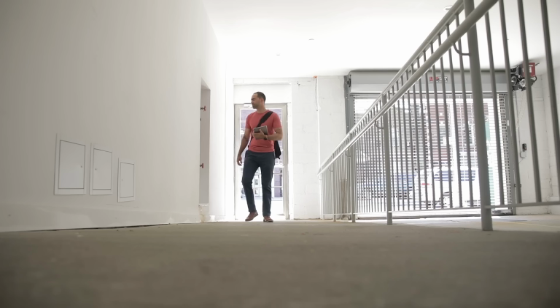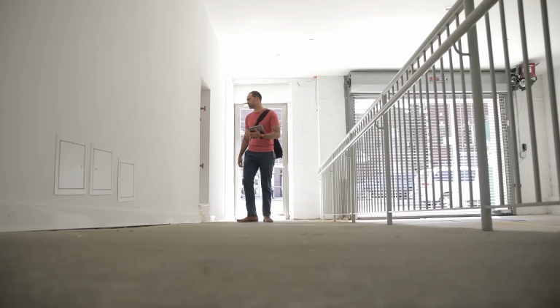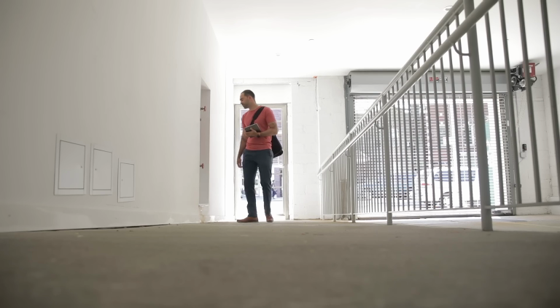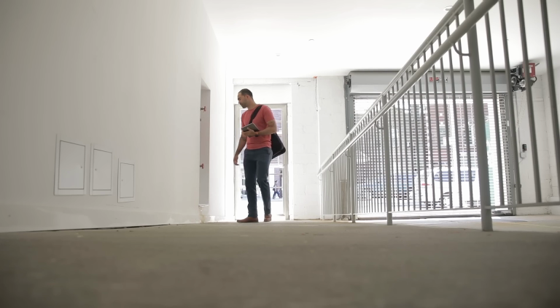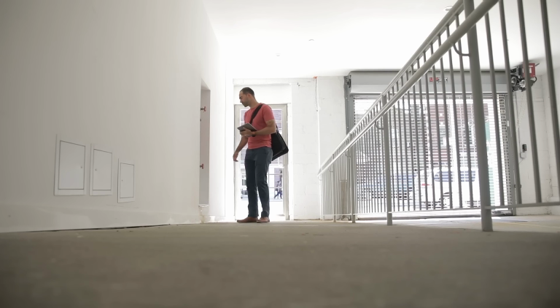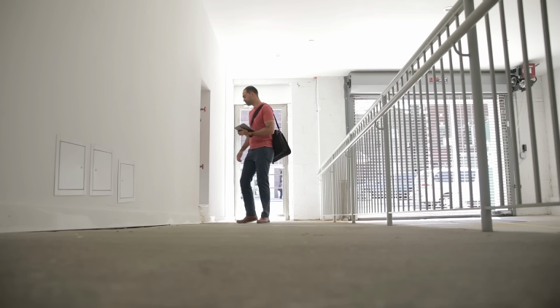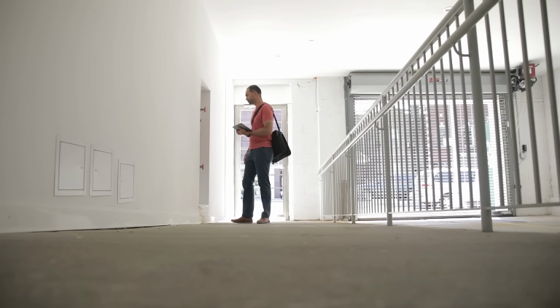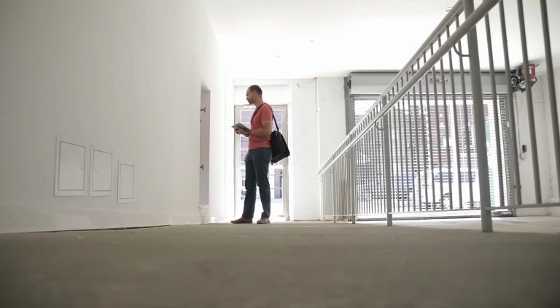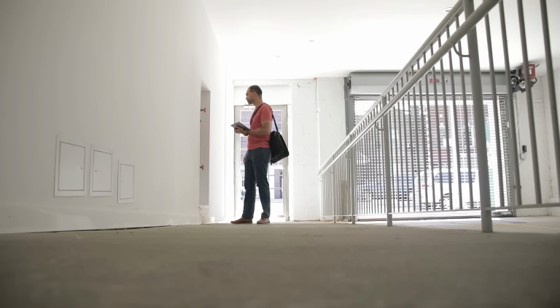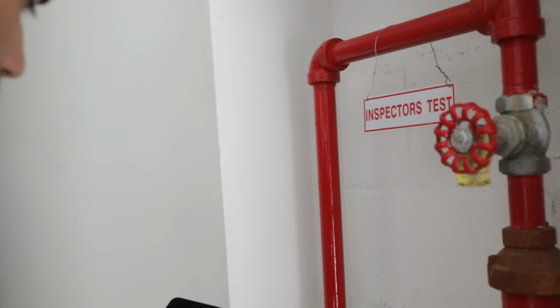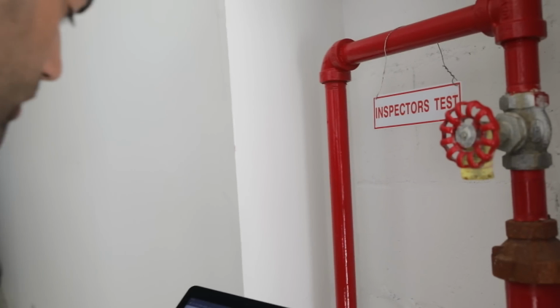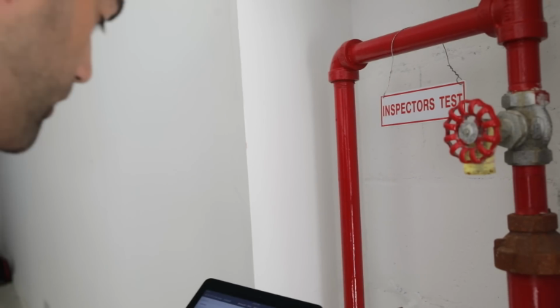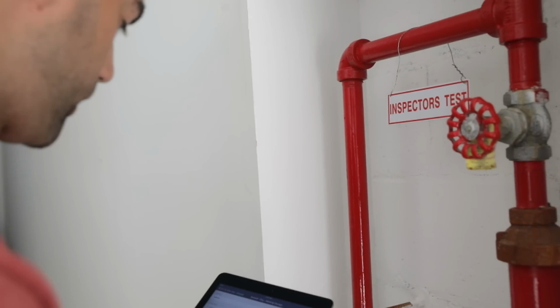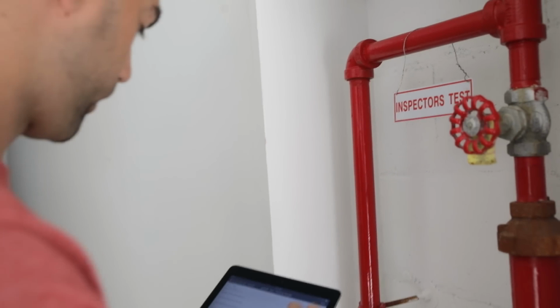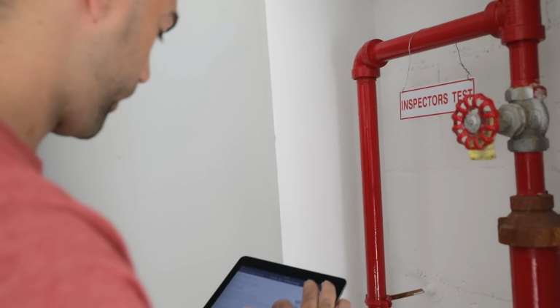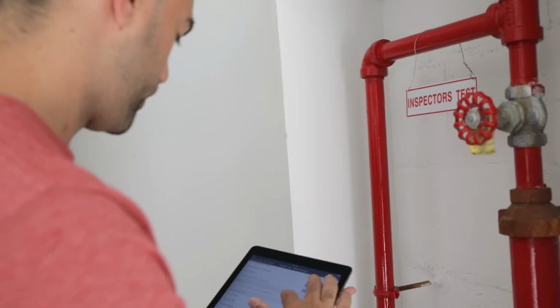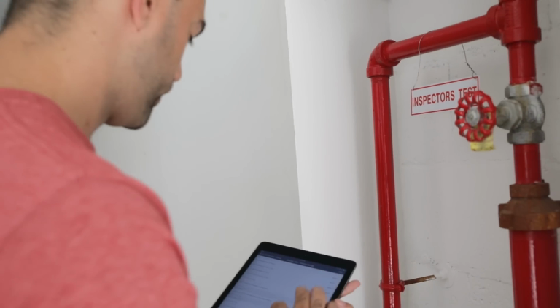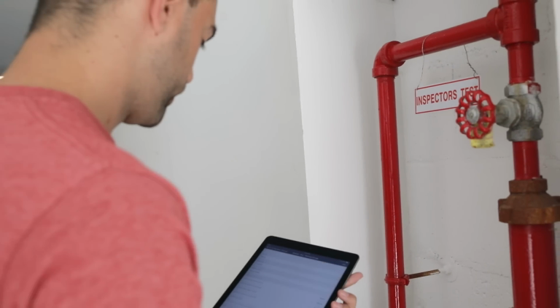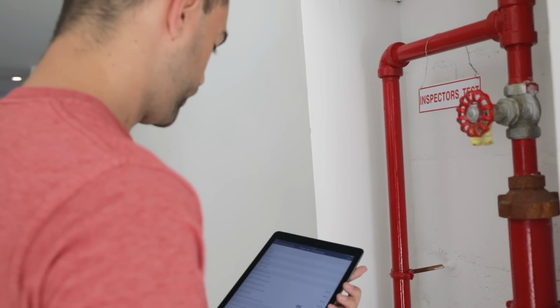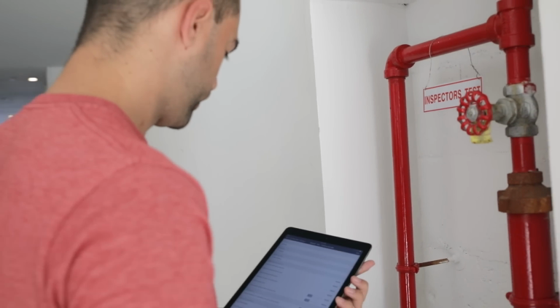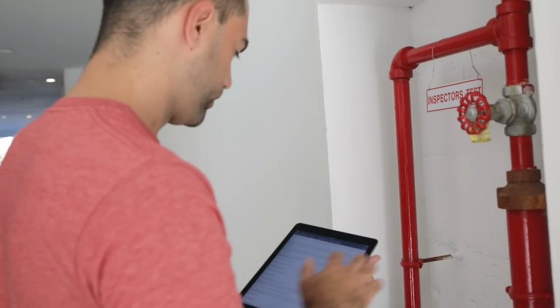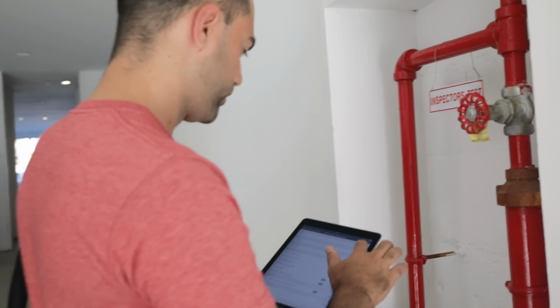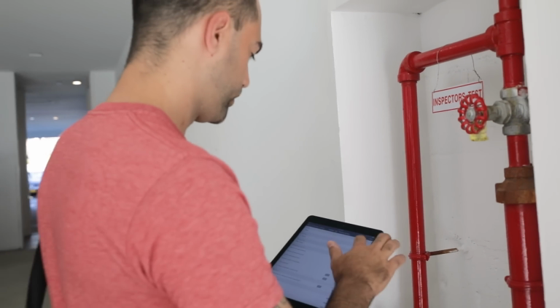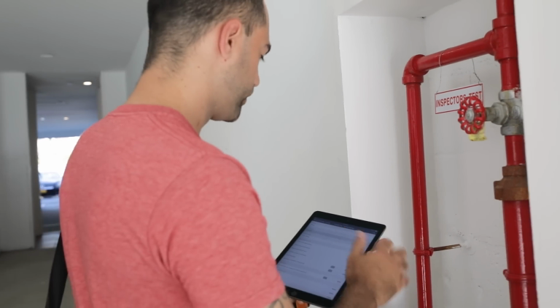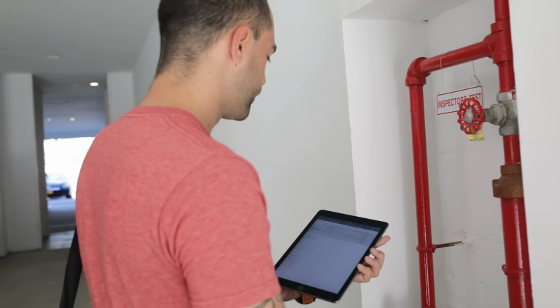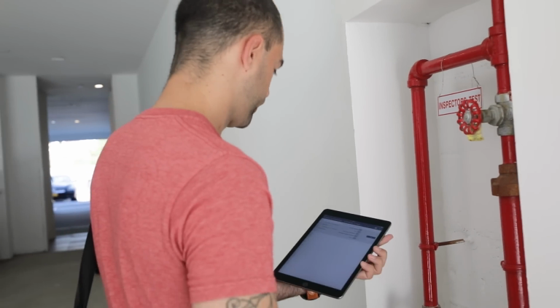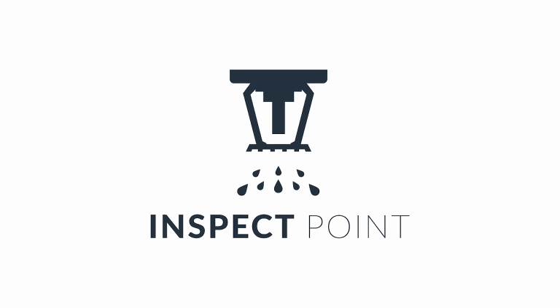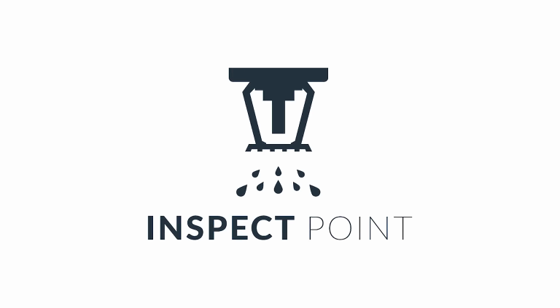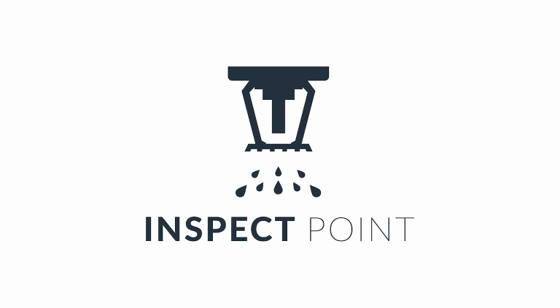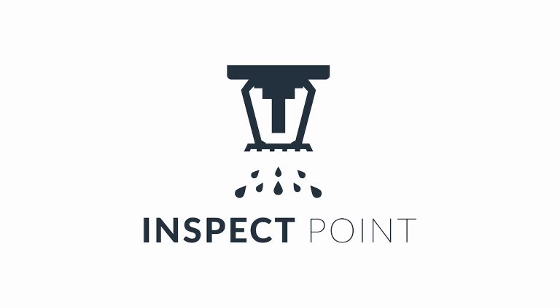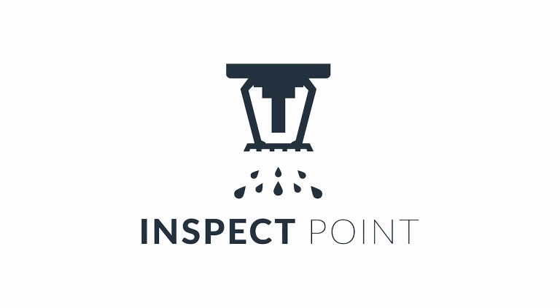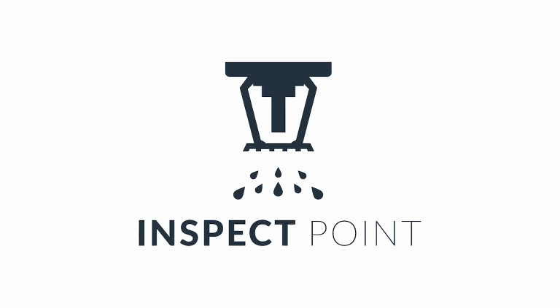The fire protection industry is evolving. Don't get left behind. Join InspectPoint.